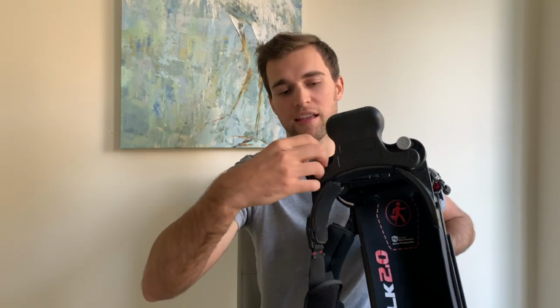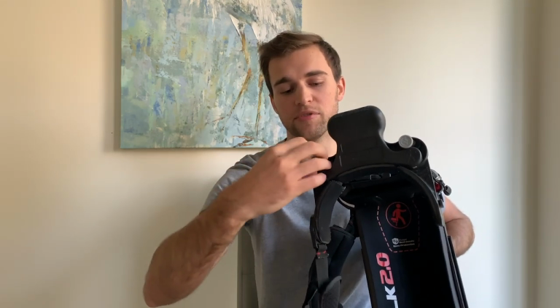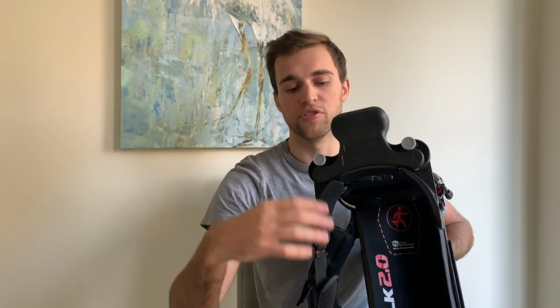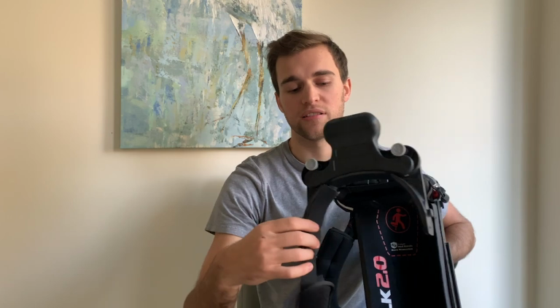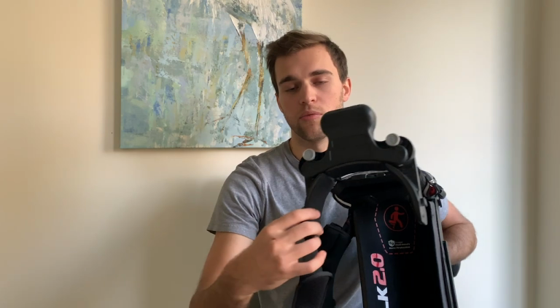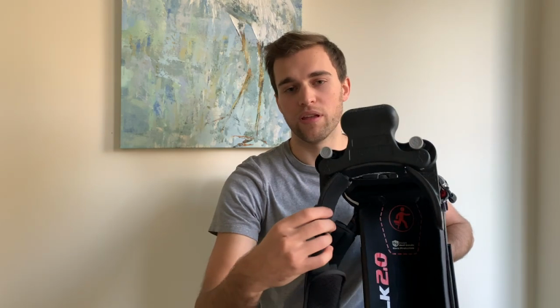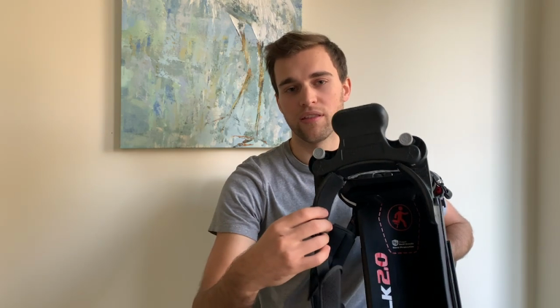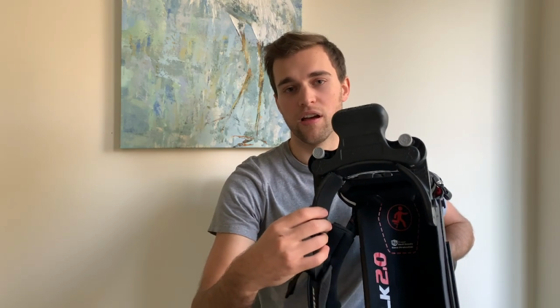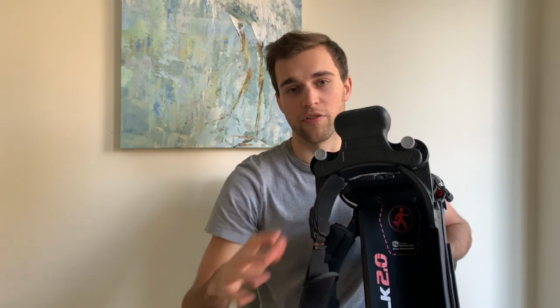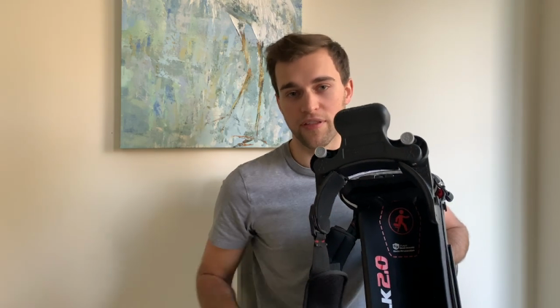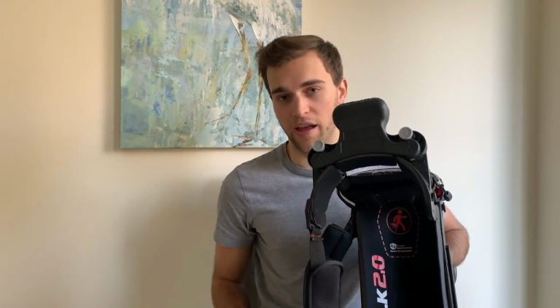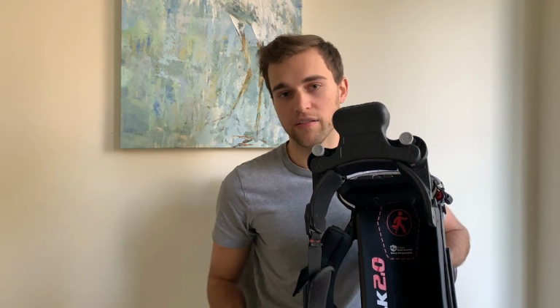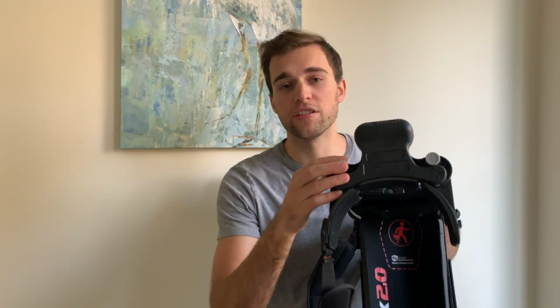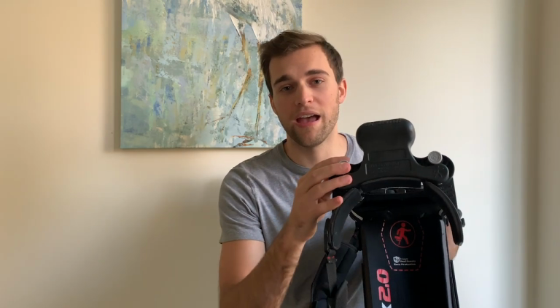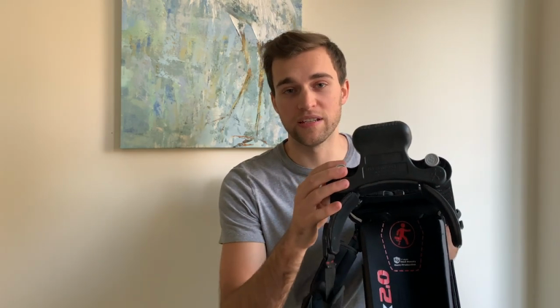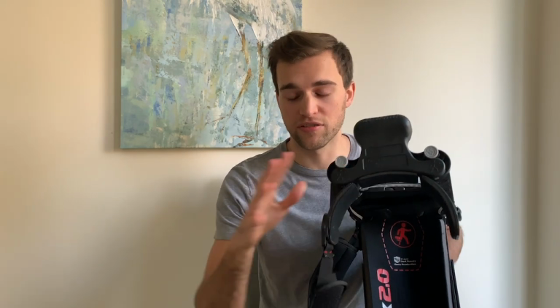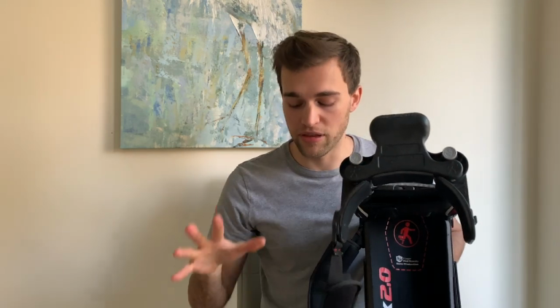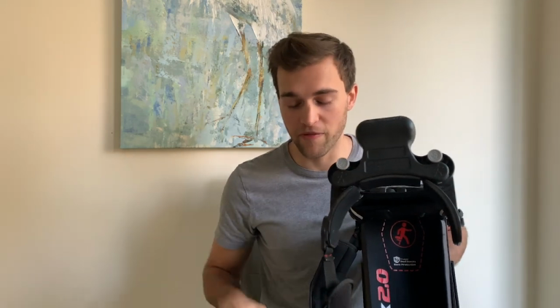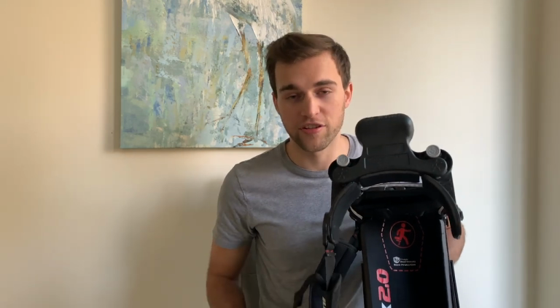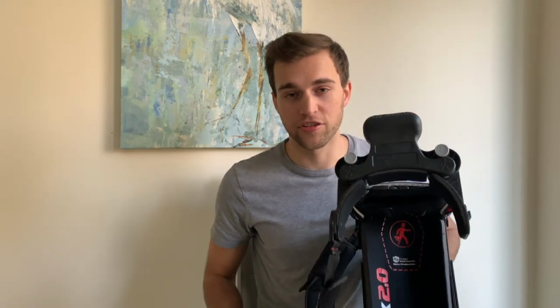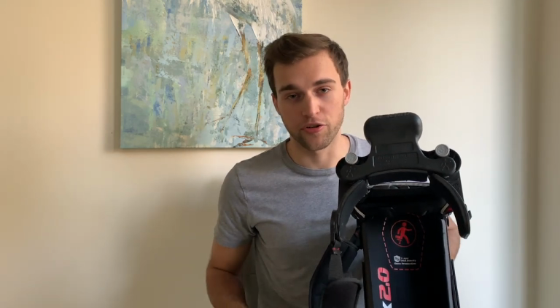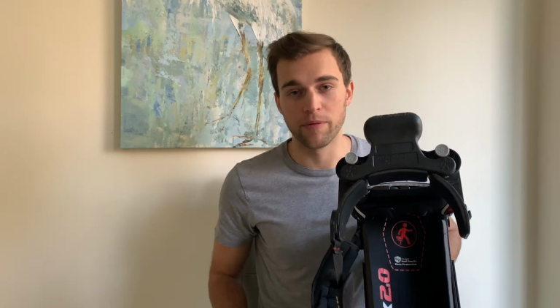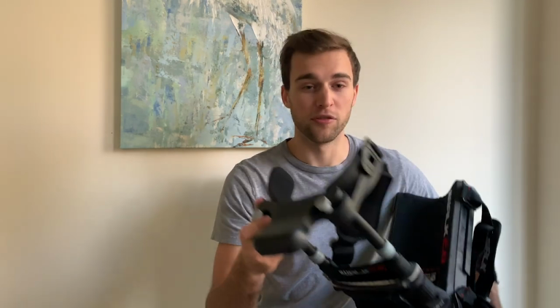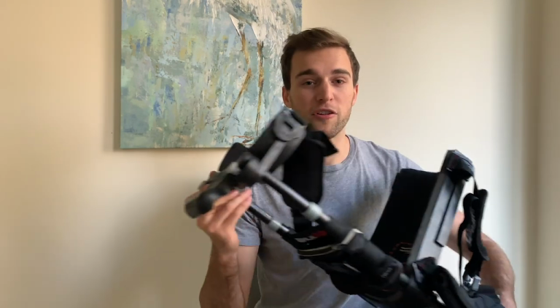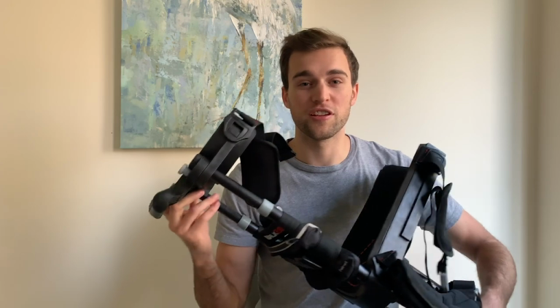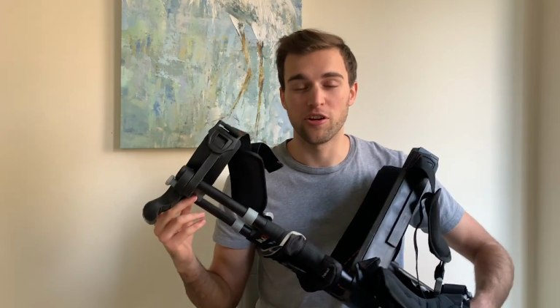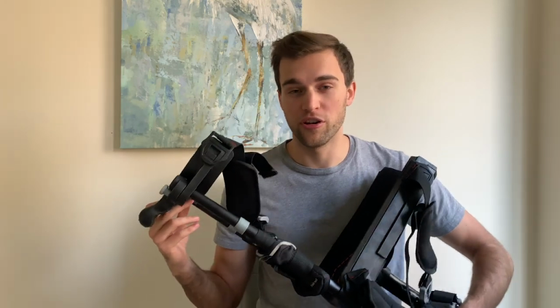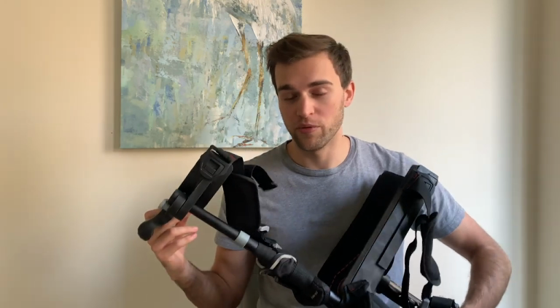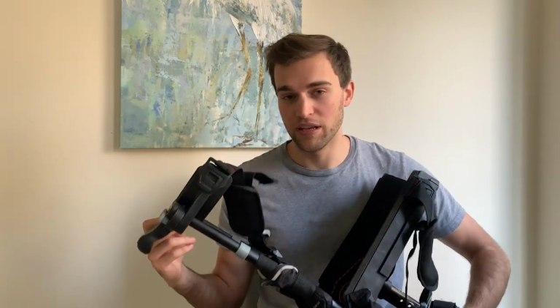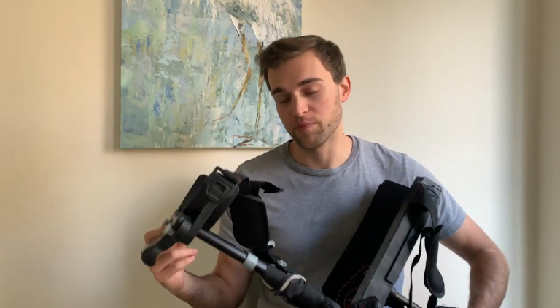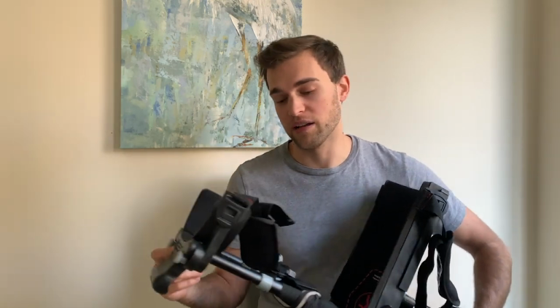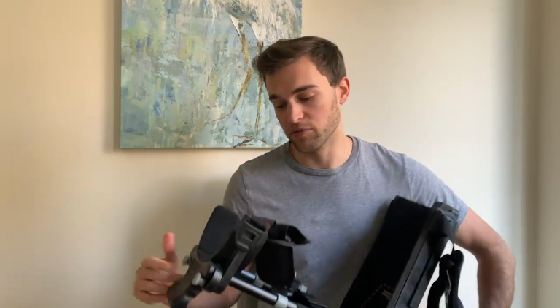There are two knobs on the top of the device — loosen and tighten them to adjust the width of your thigh. The reason you have these is so that you have a very secure grip.